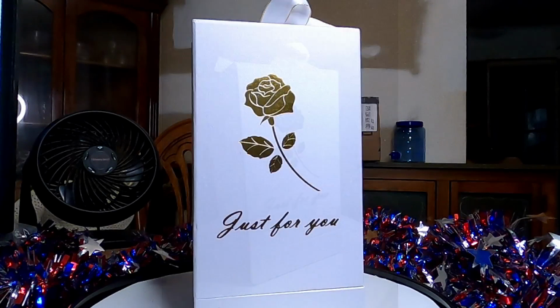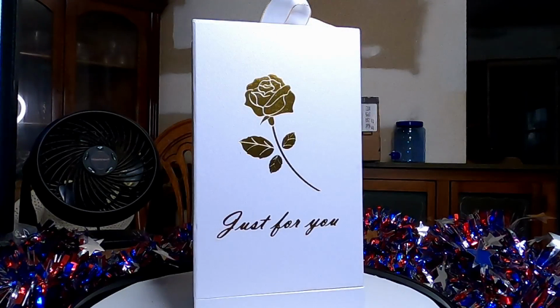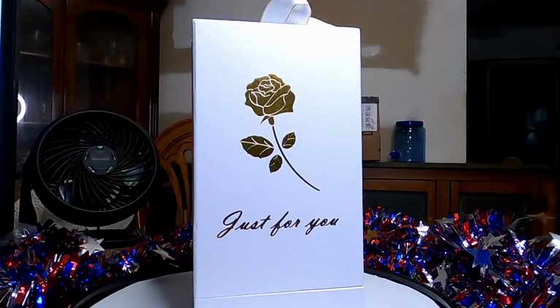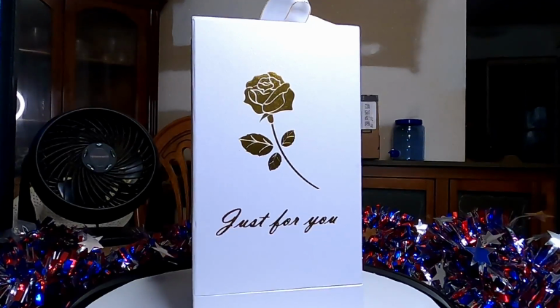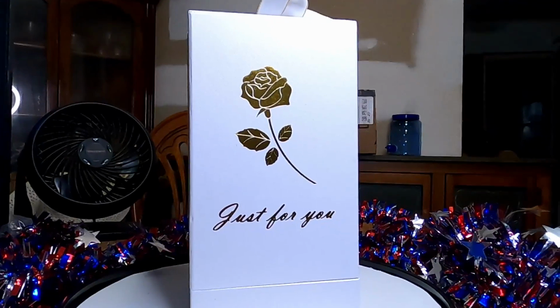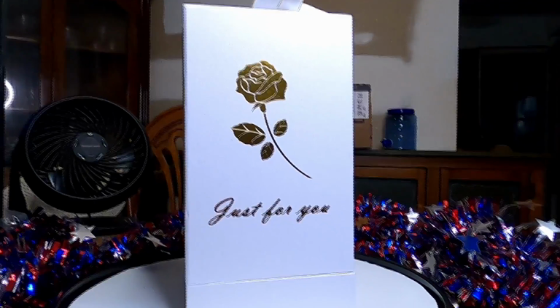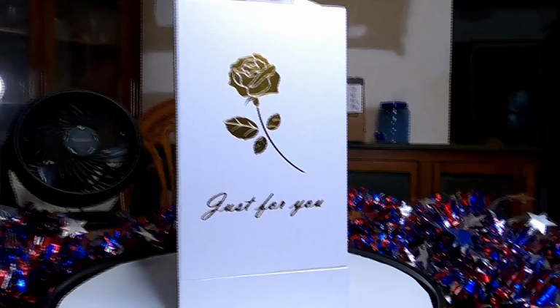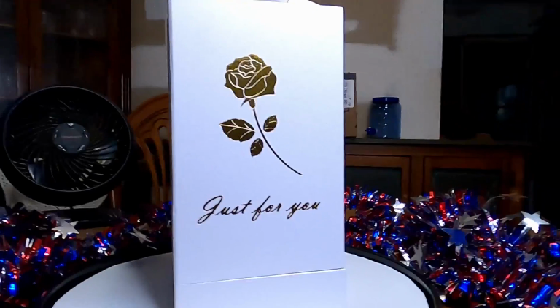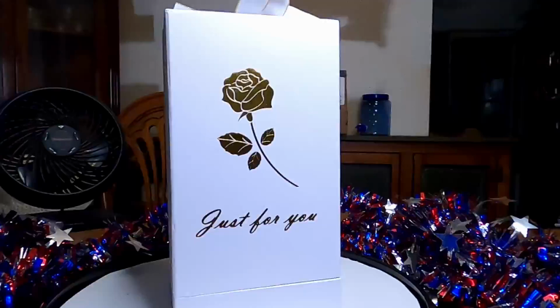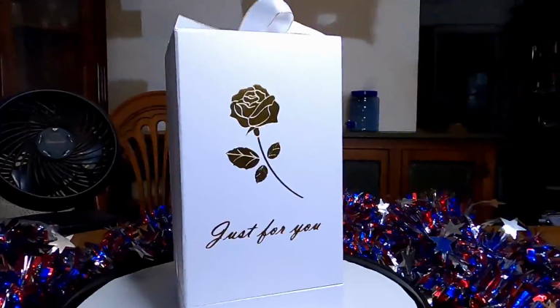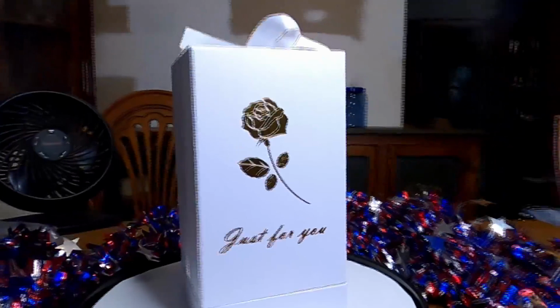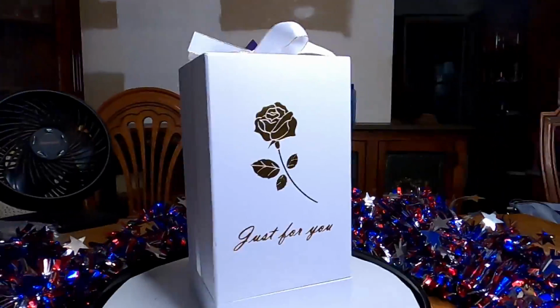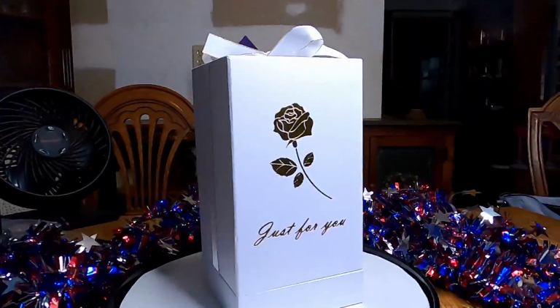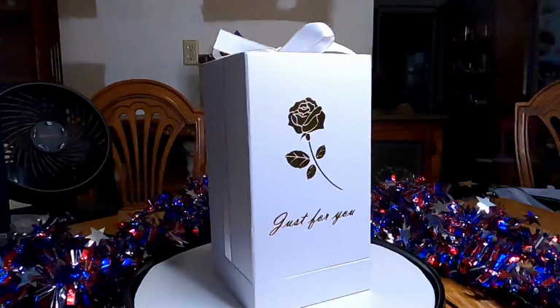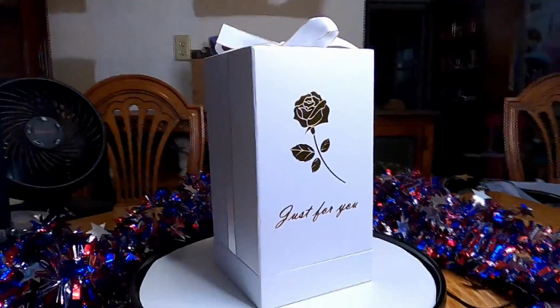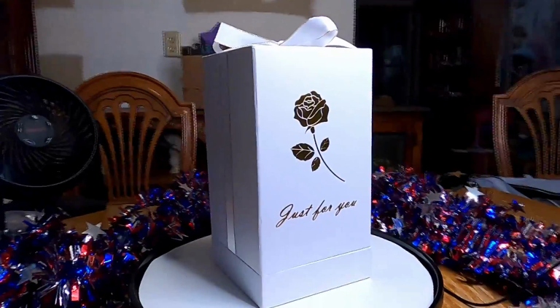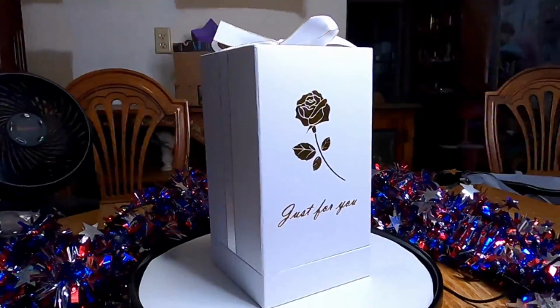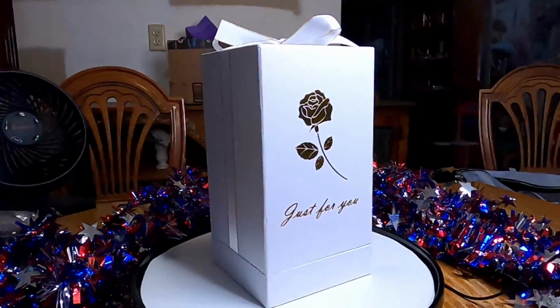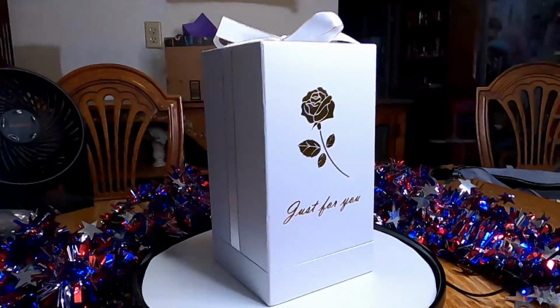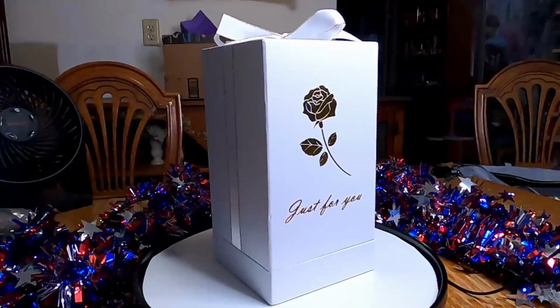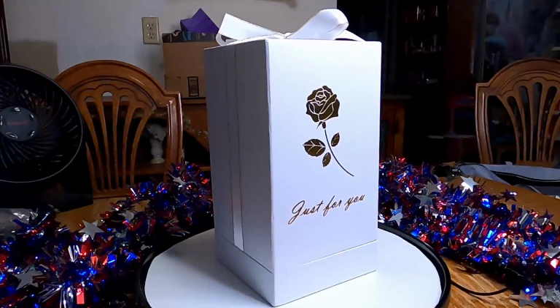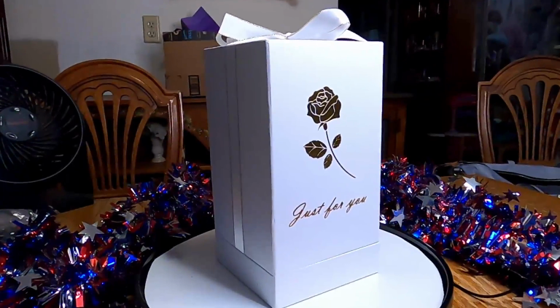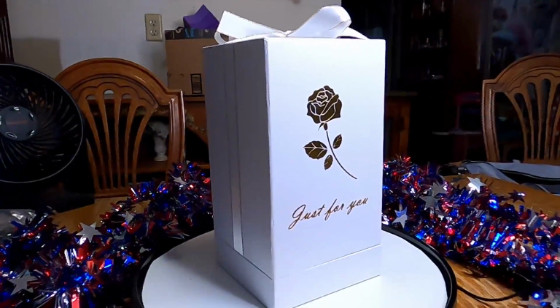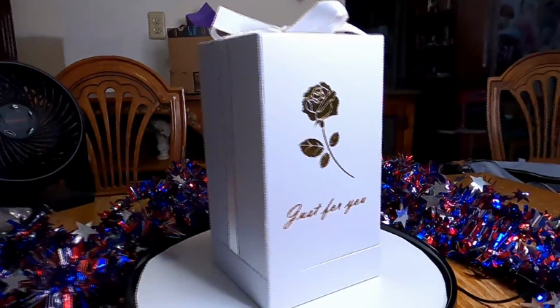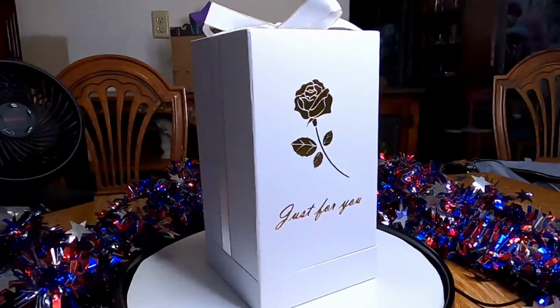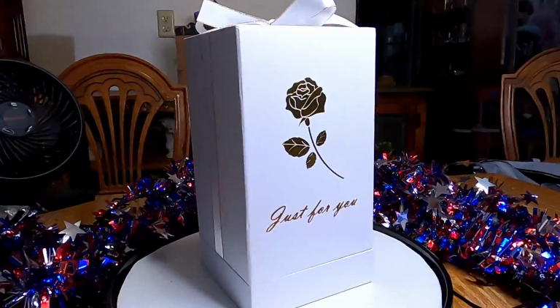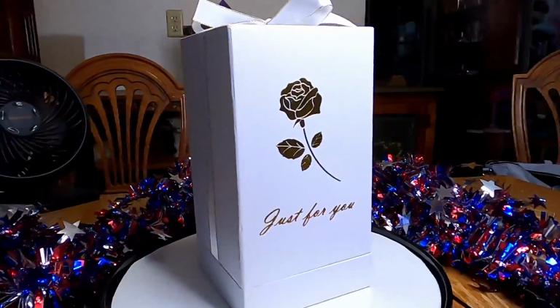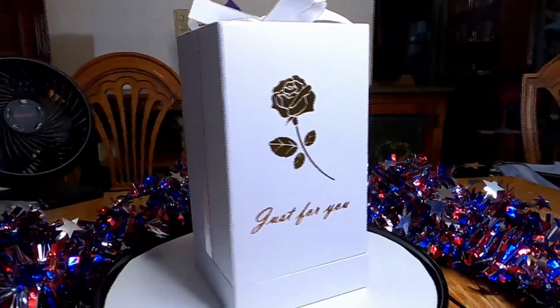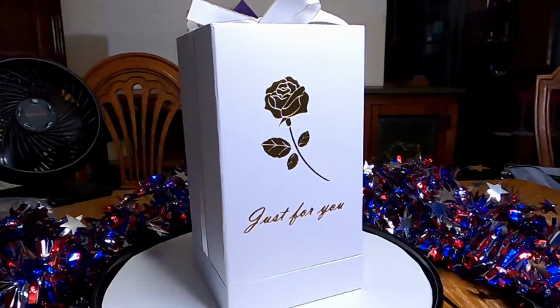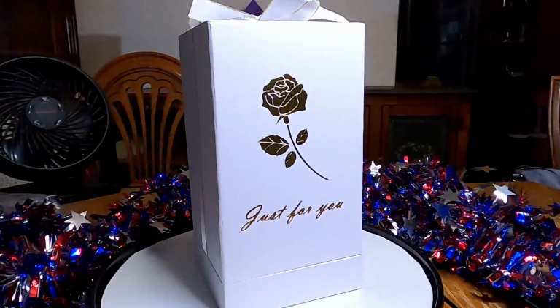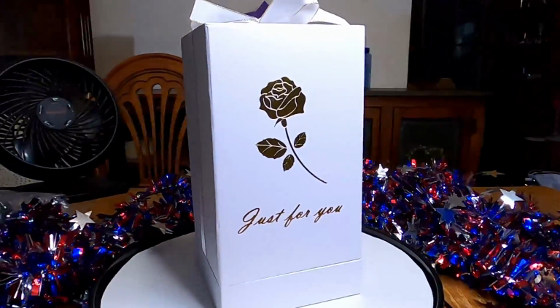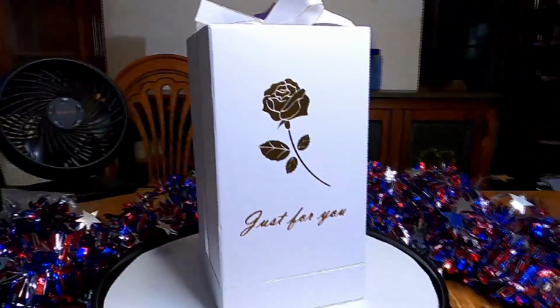Well, hi, howdy, and hello. Welcome back to another episode of Join the Joiners.